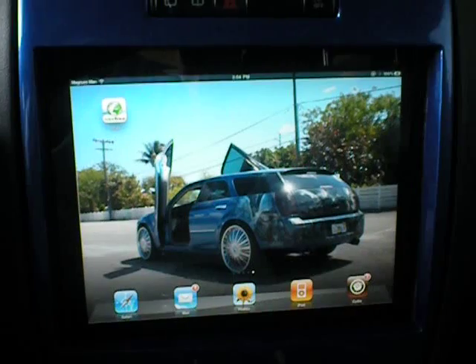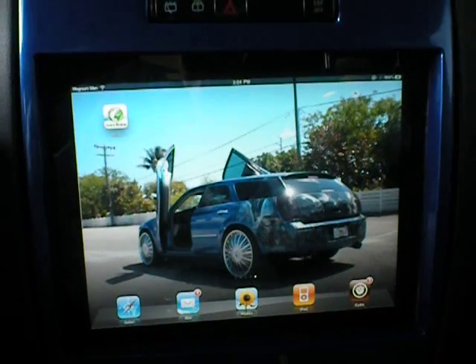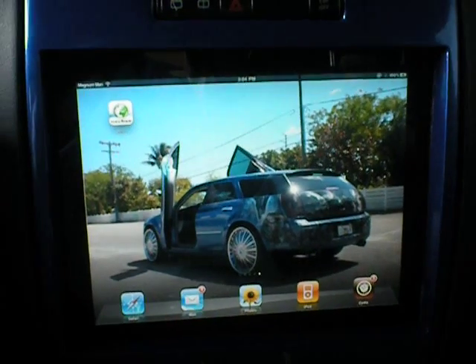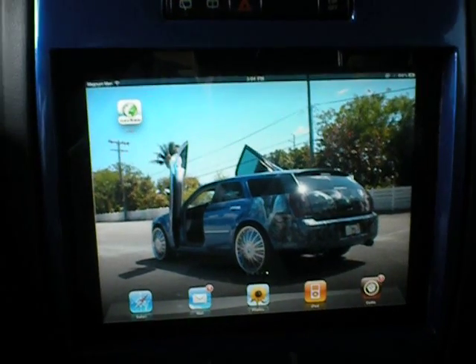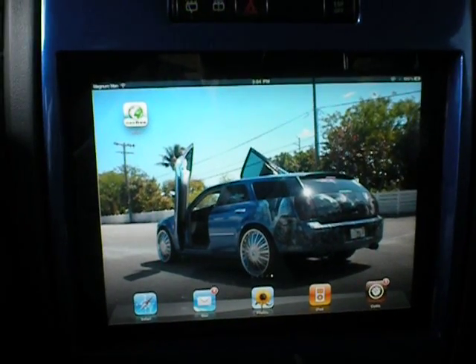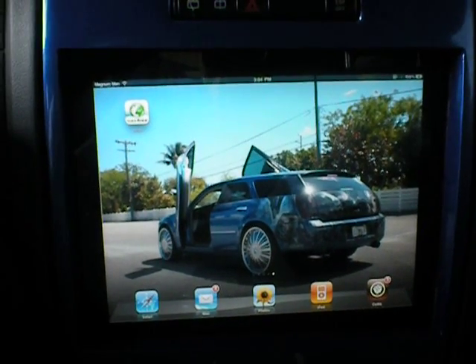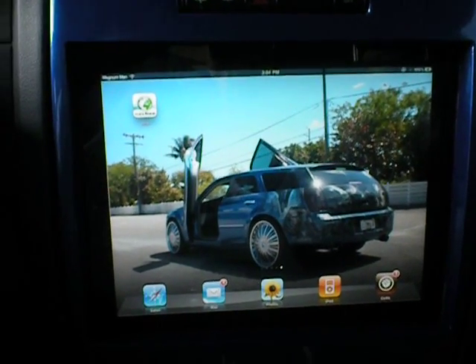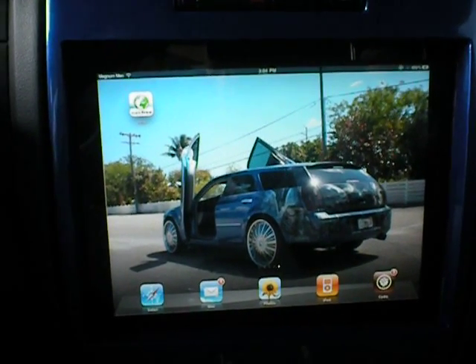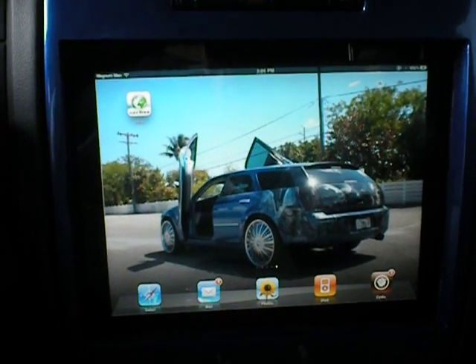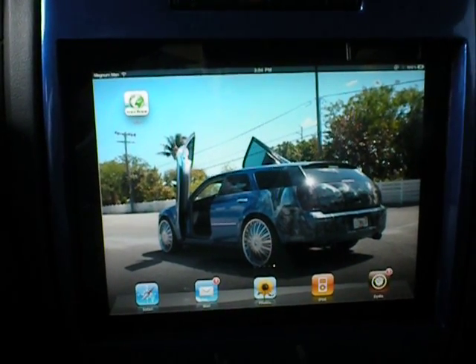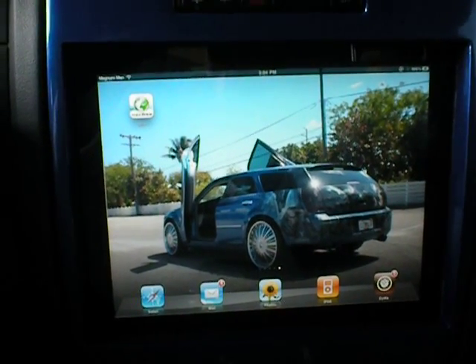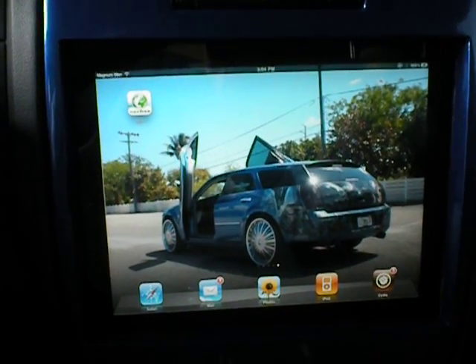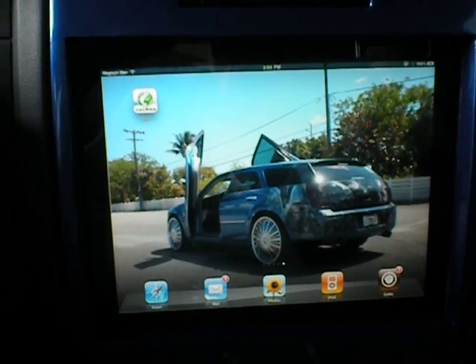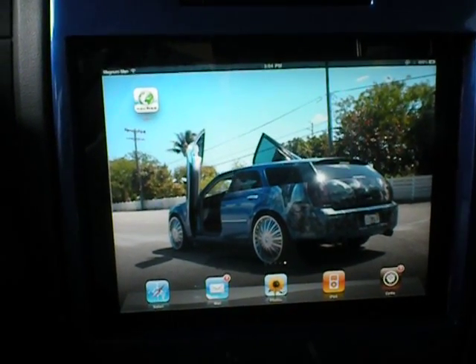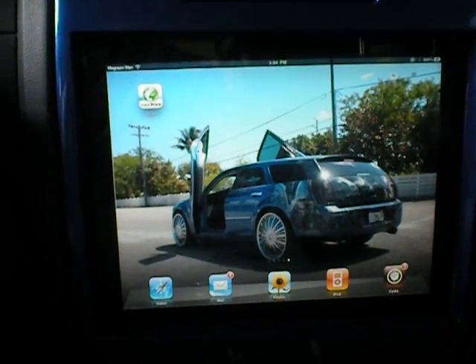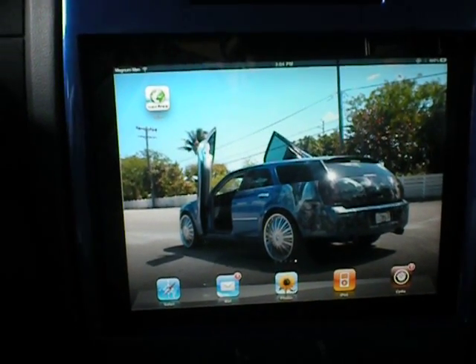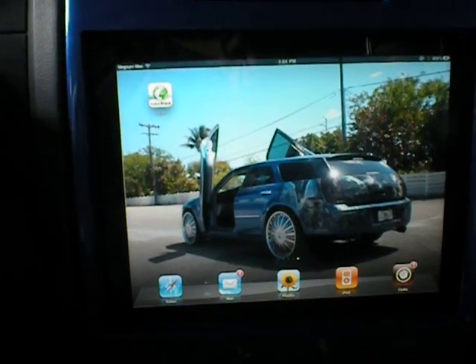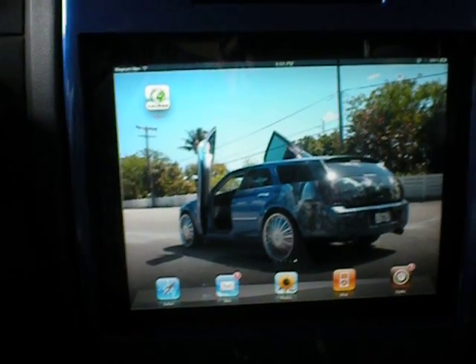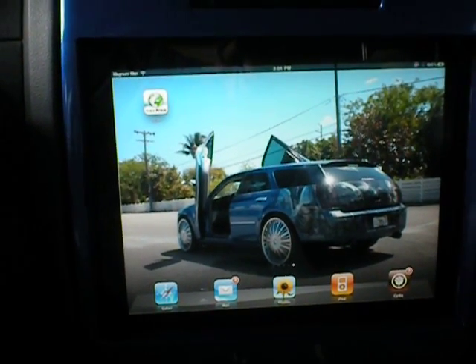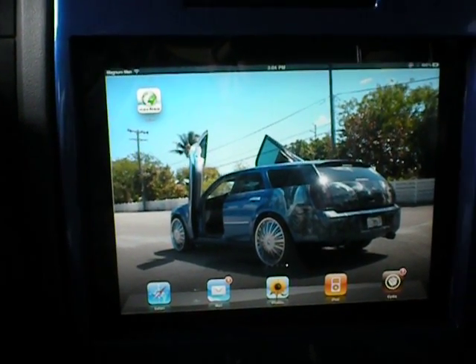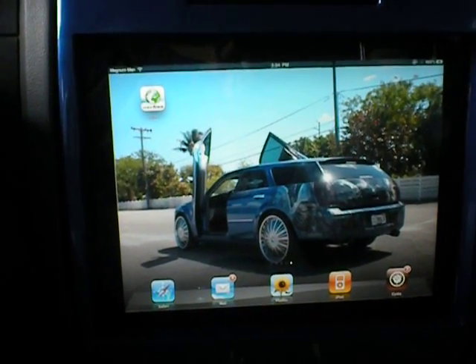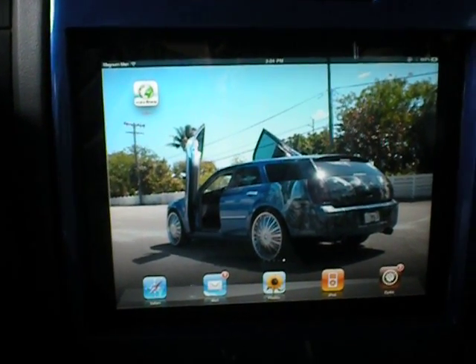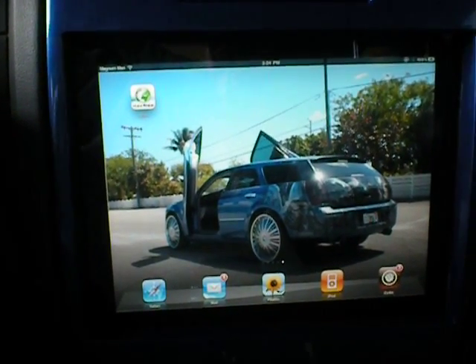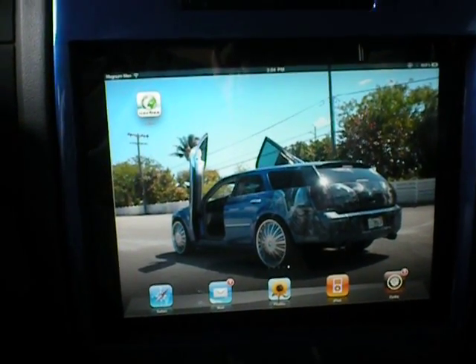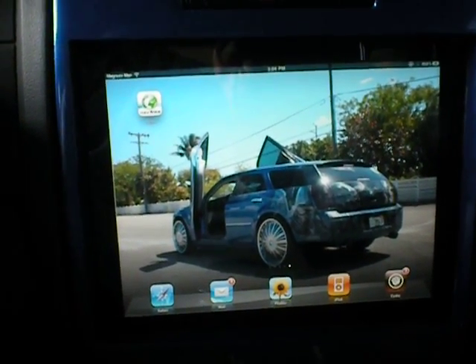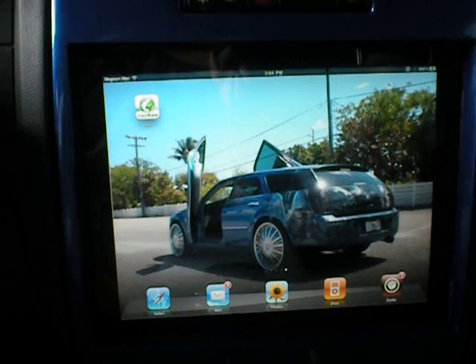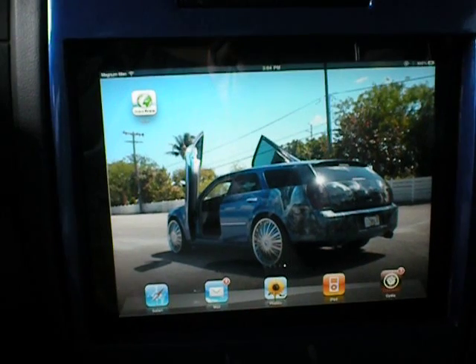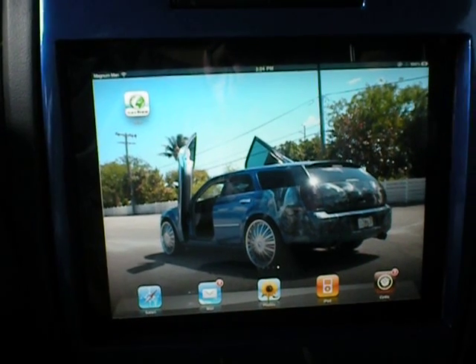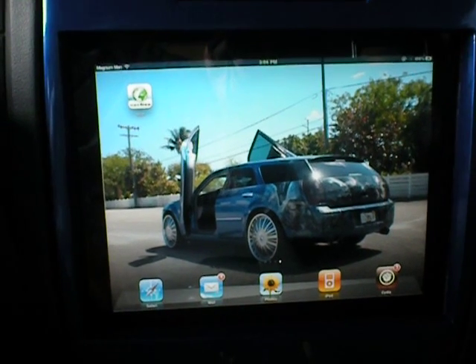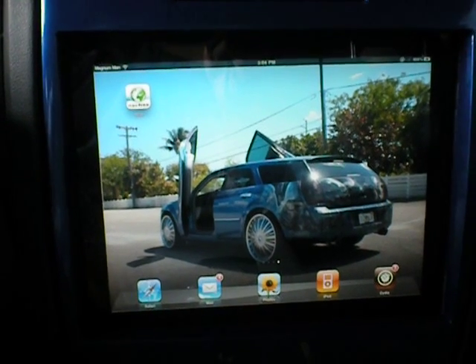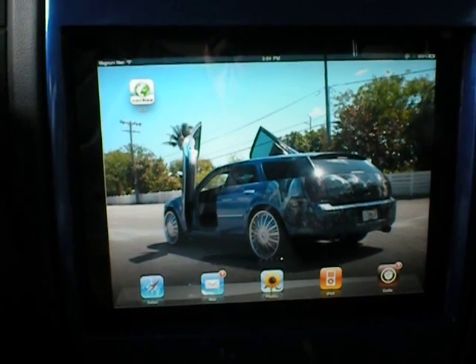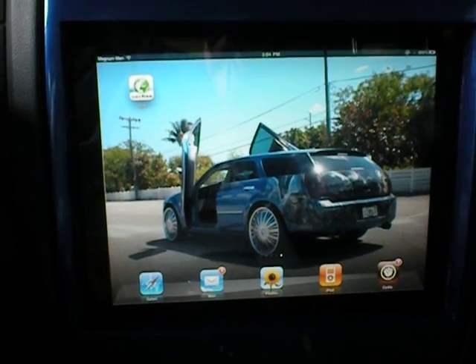Alright, I'm doing a video here, as you guys see, to tell you how to put an iPad 2 in your car.